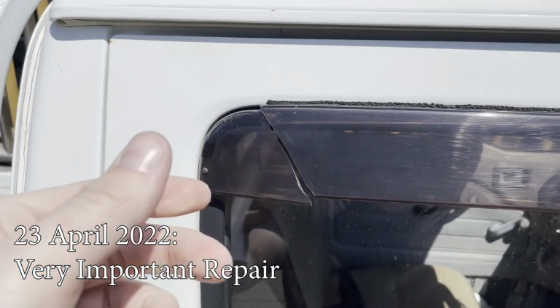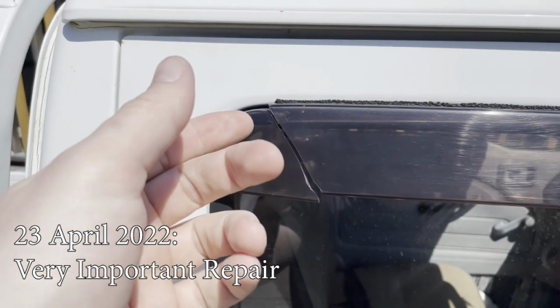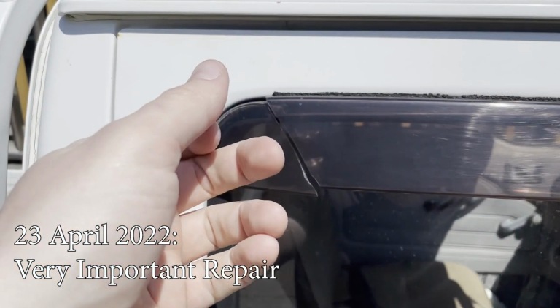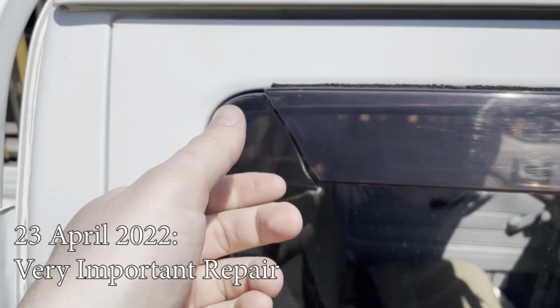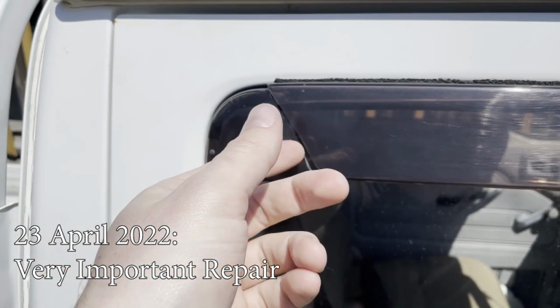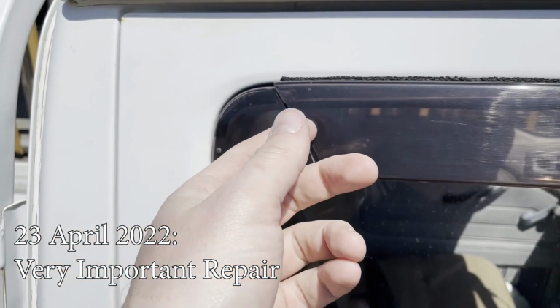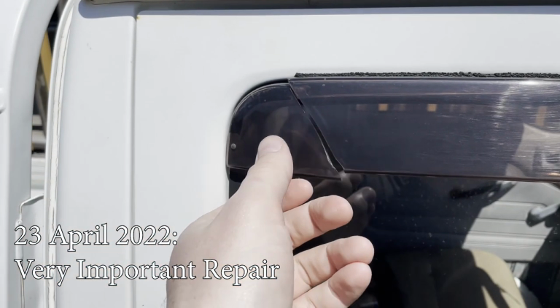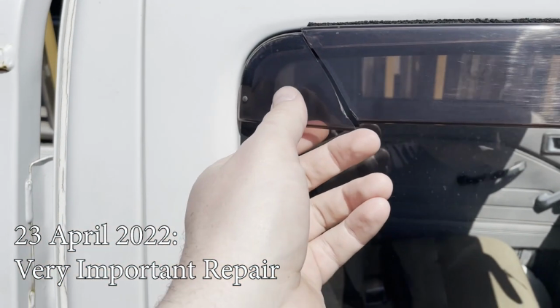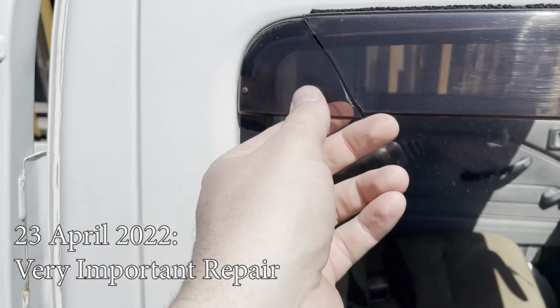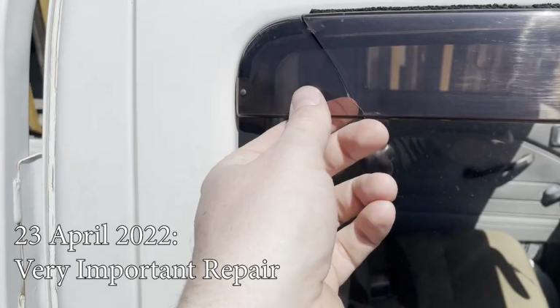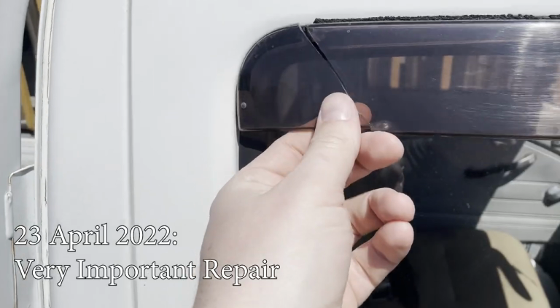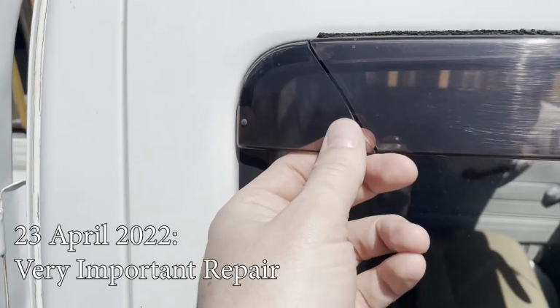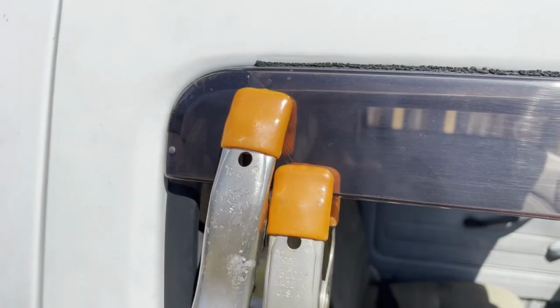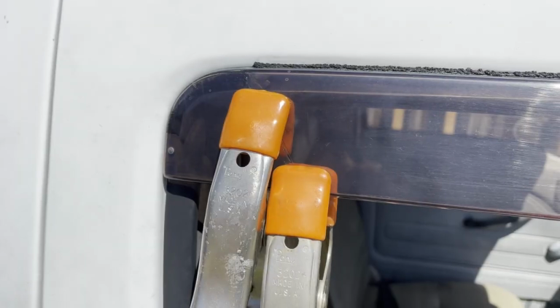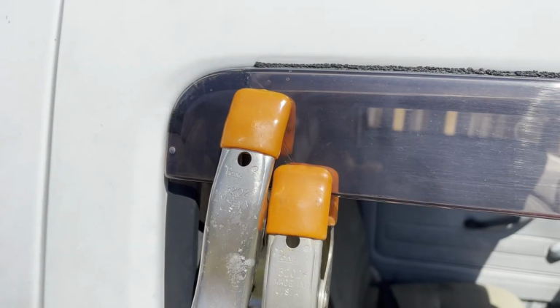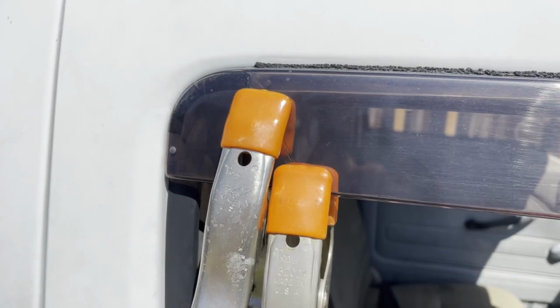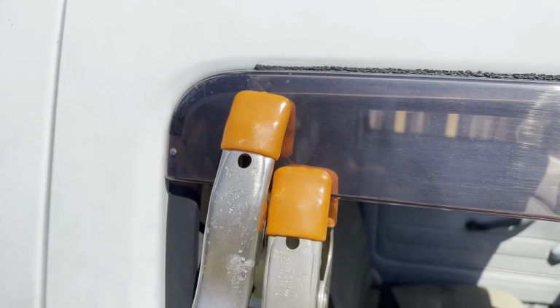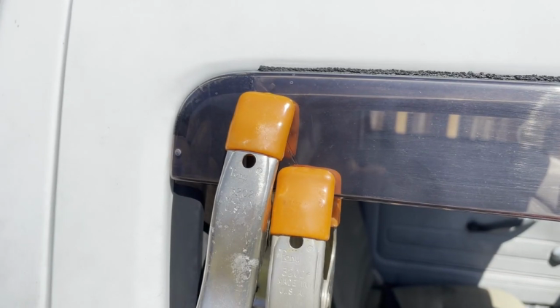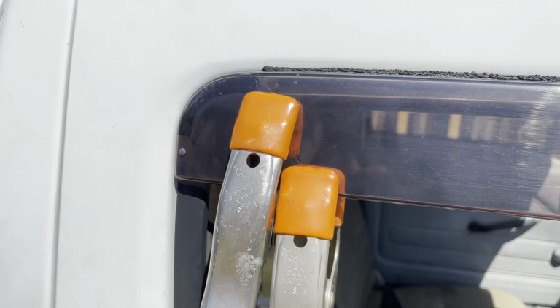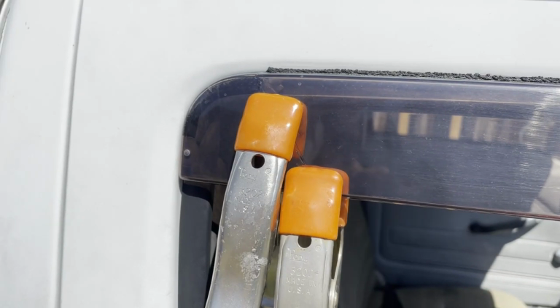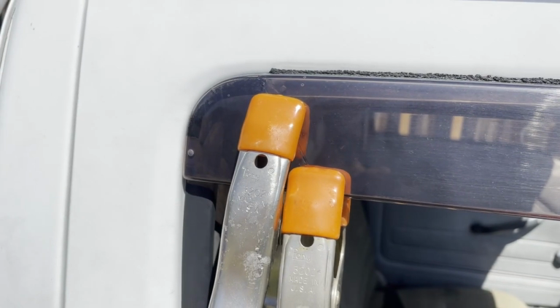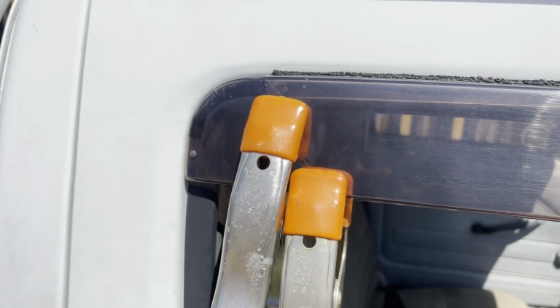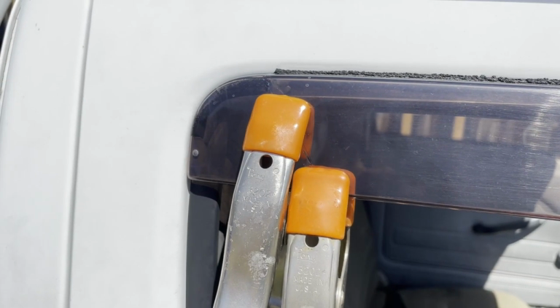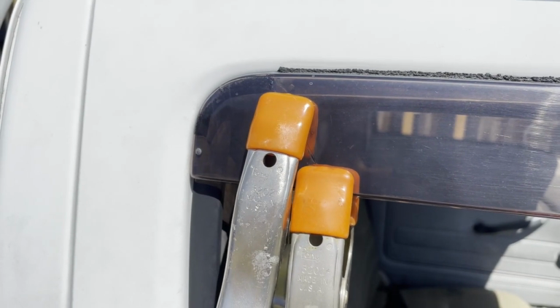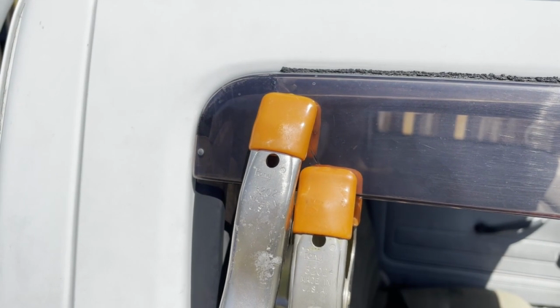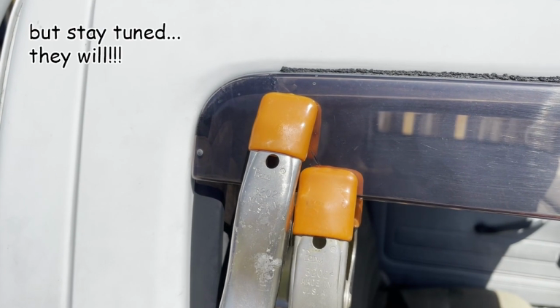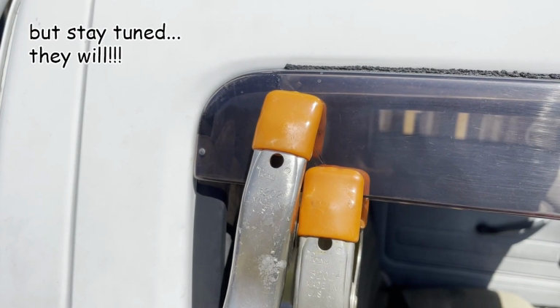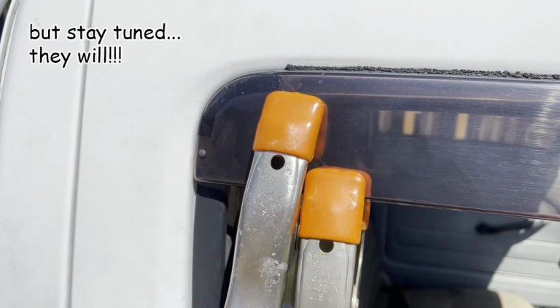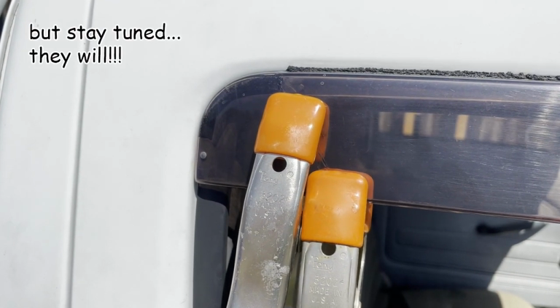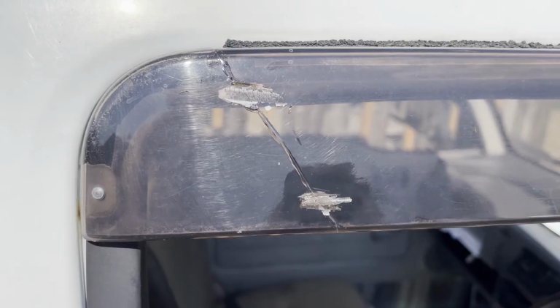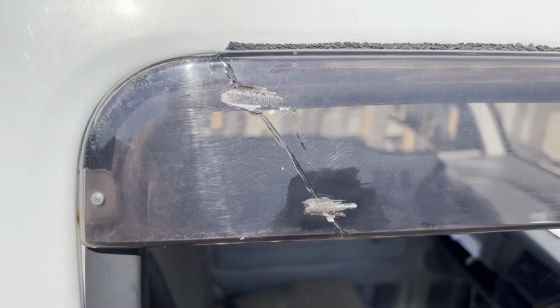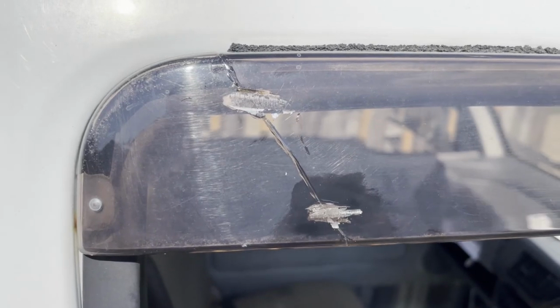I leaned on this rain guard one day, accidentally breaking it. Have any of the magnets fell off? Not yet. Good as new!